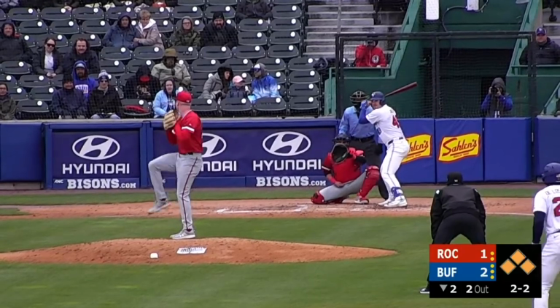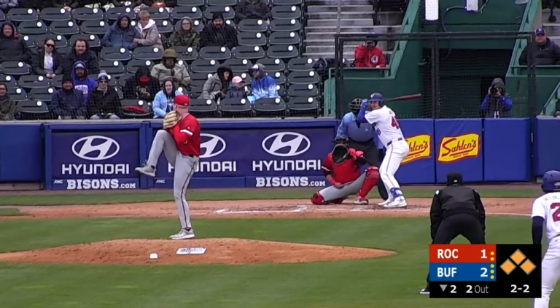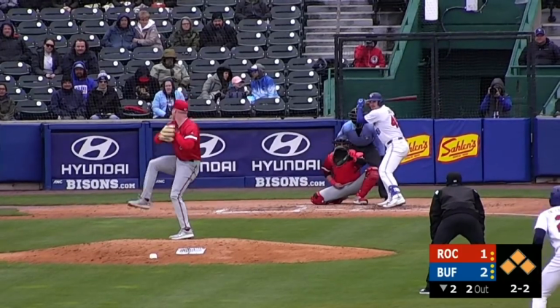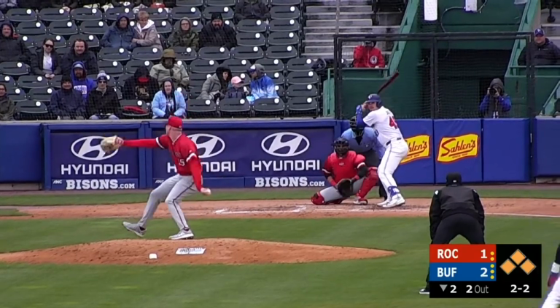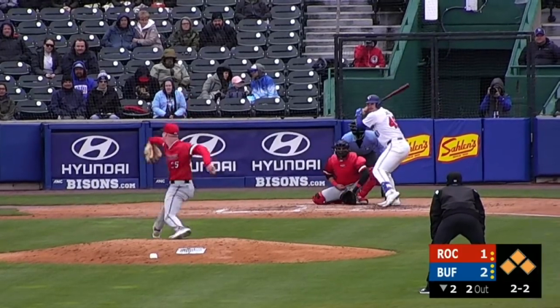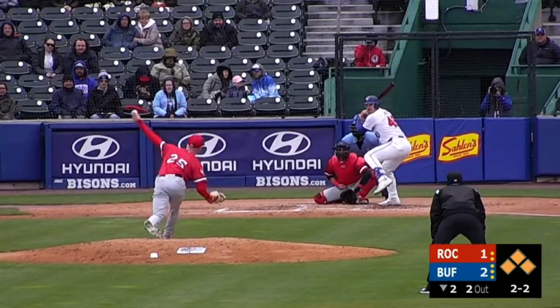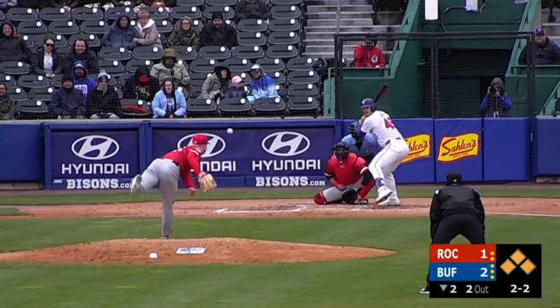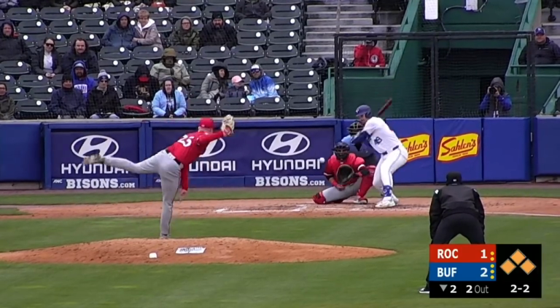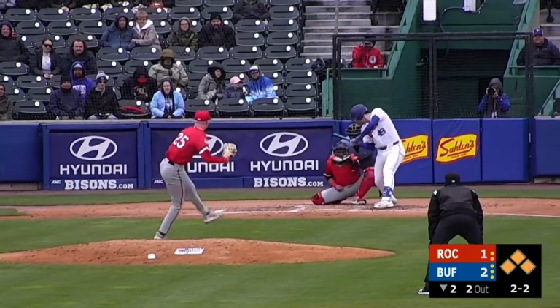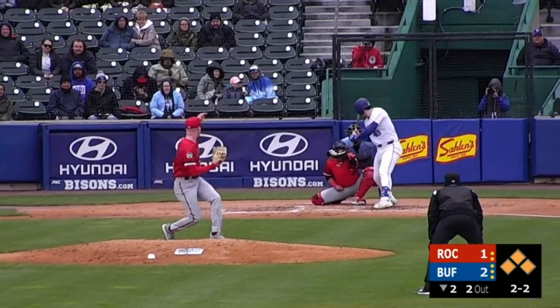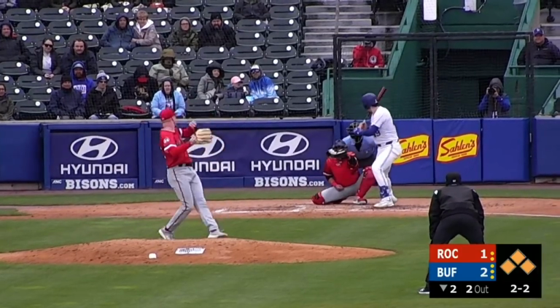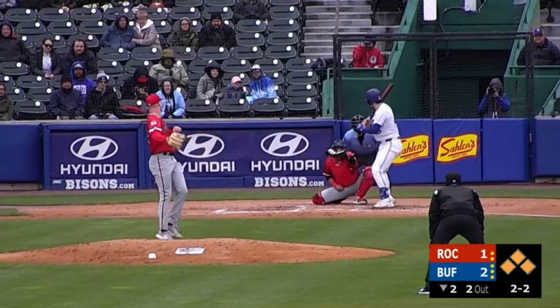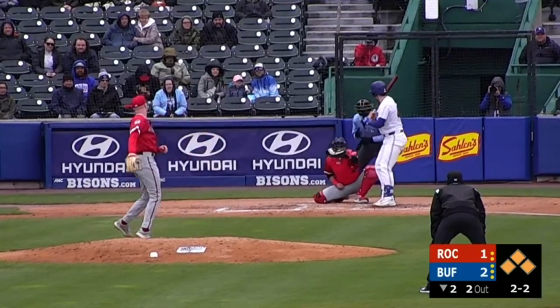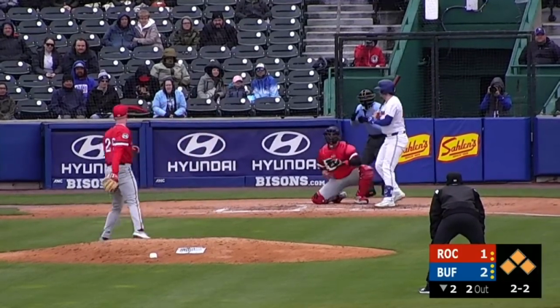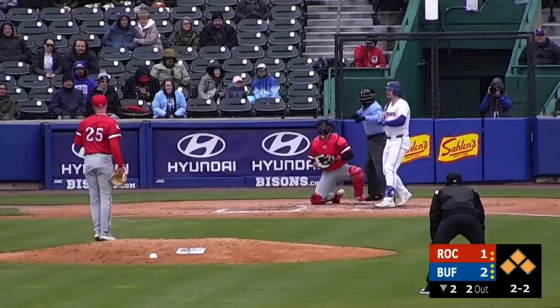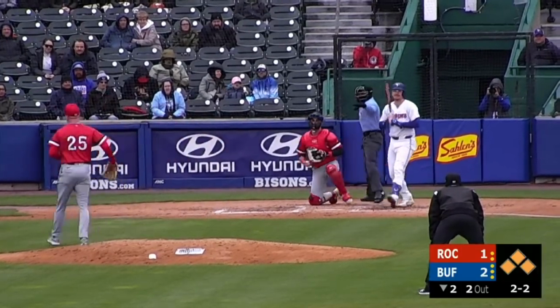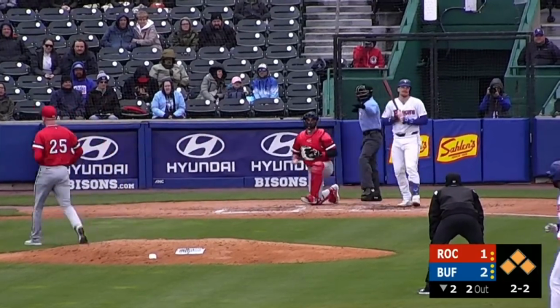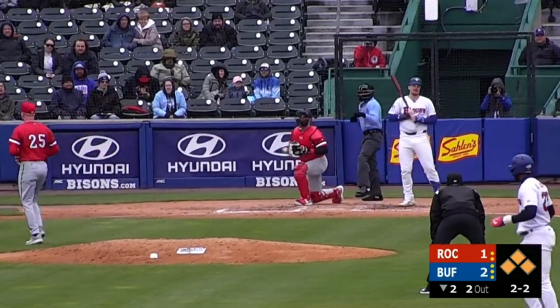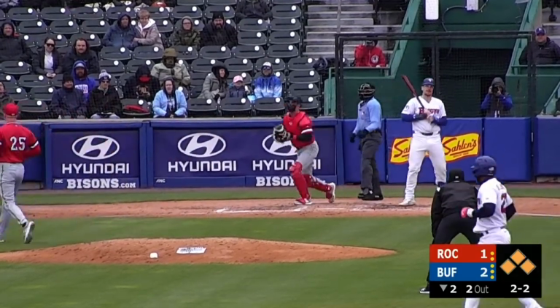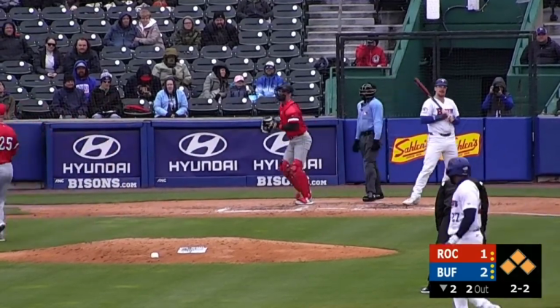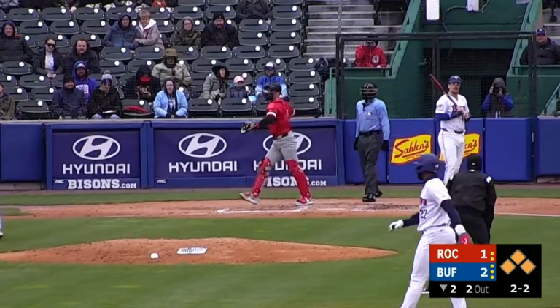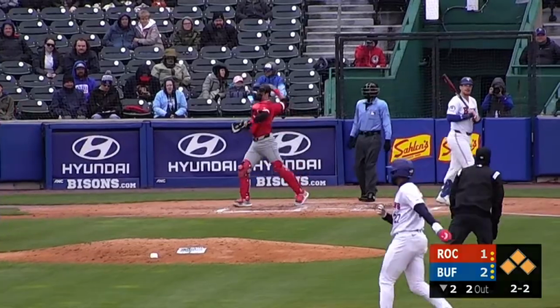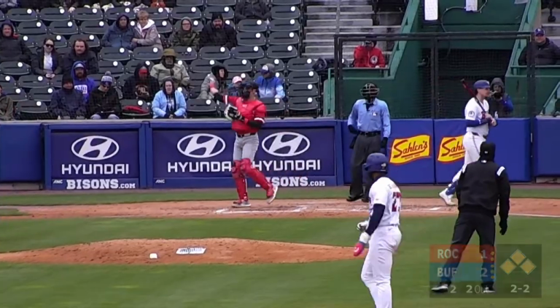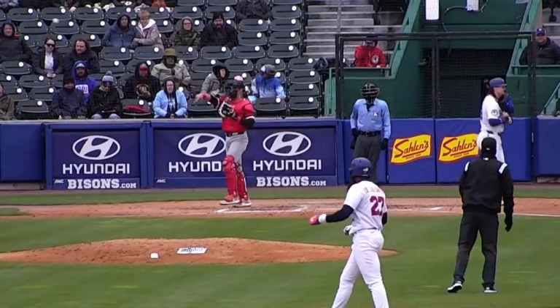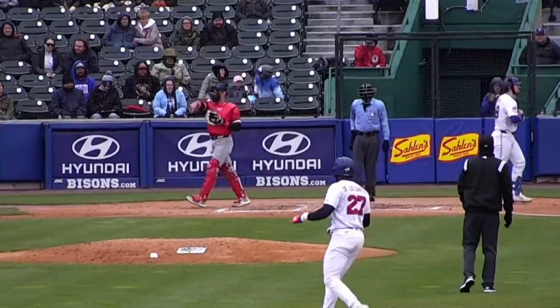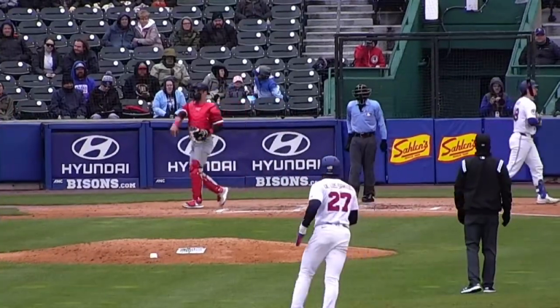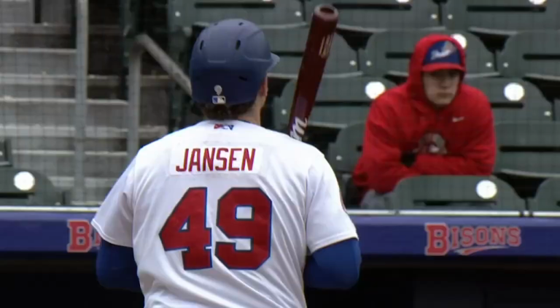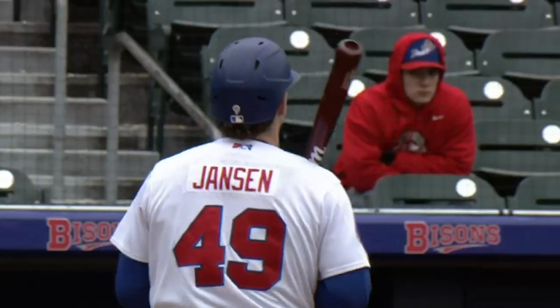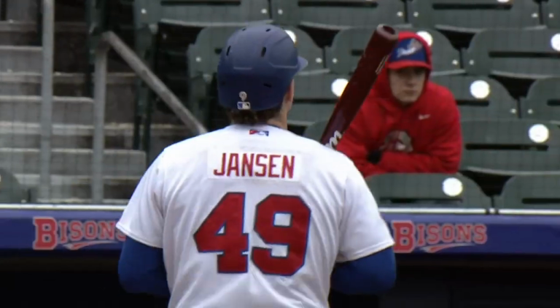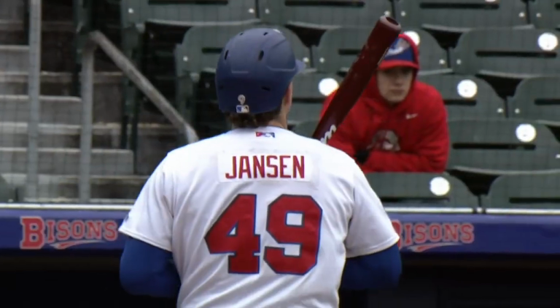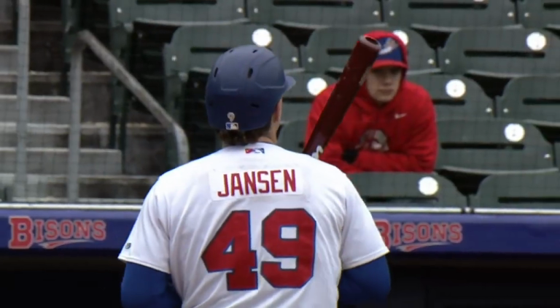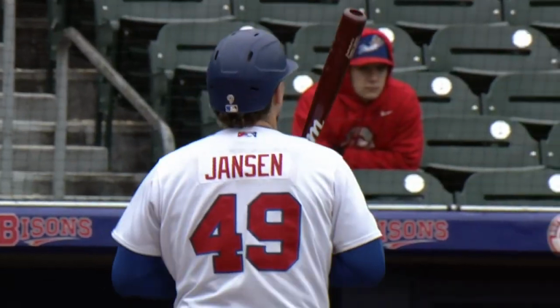Down on the count but it's only one strike. Fastball is called, strike three over the inside corner. Jansen.